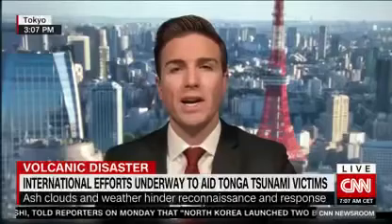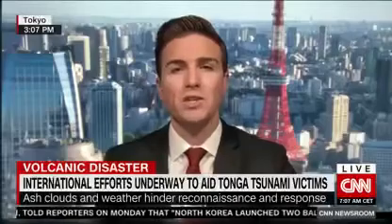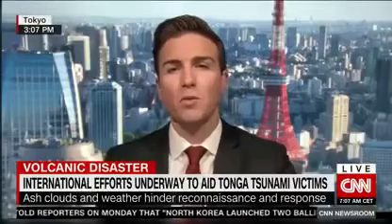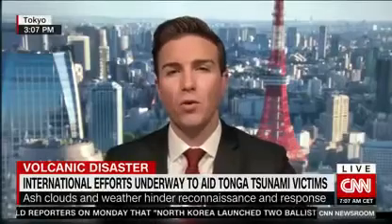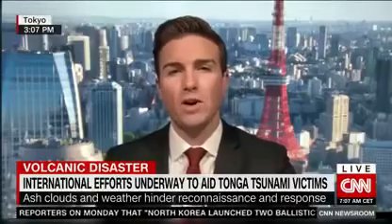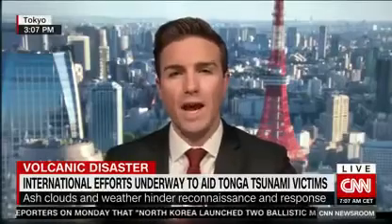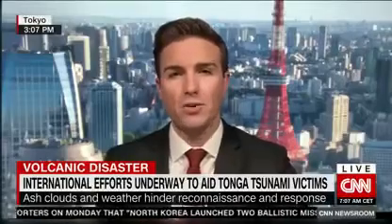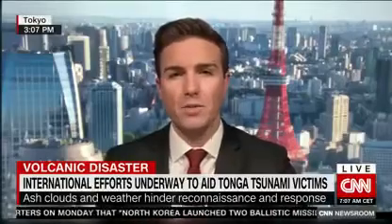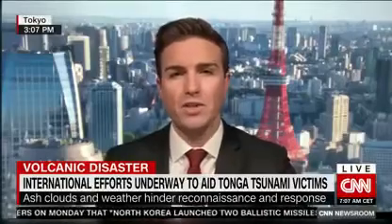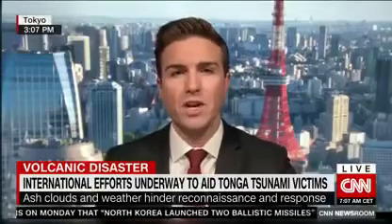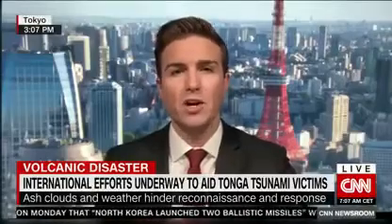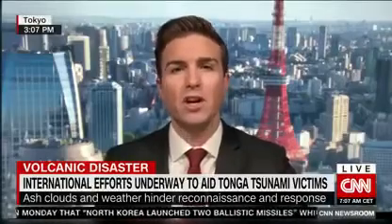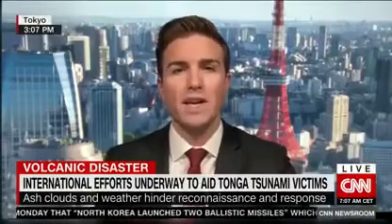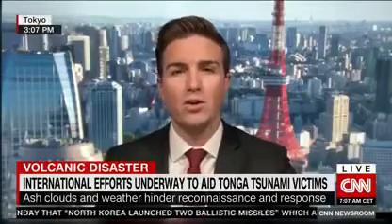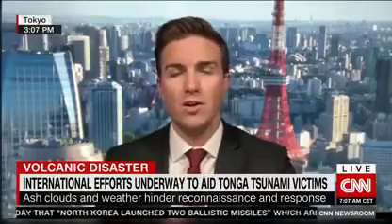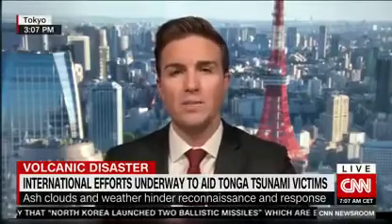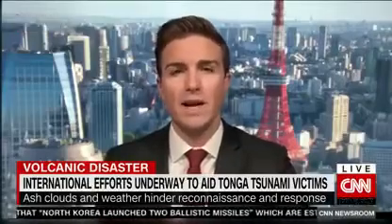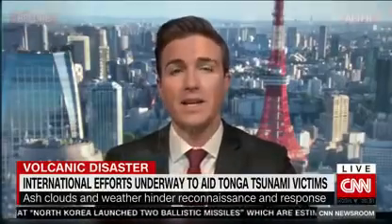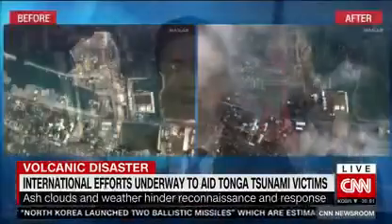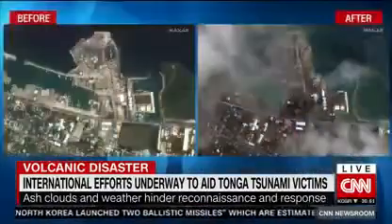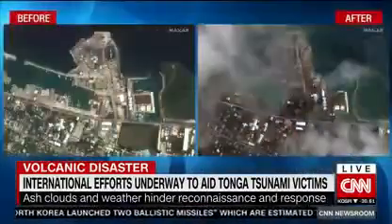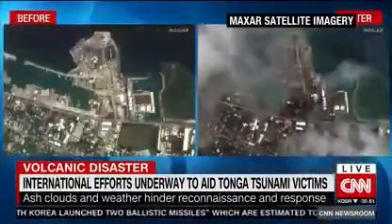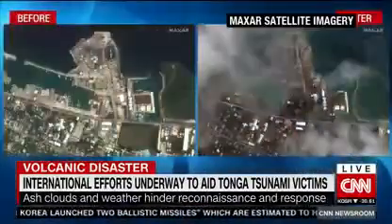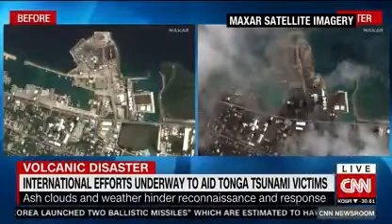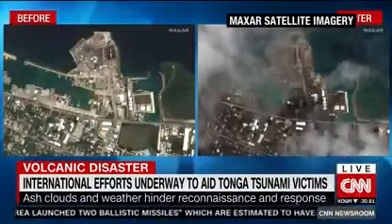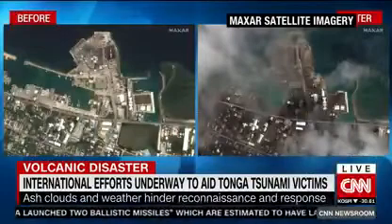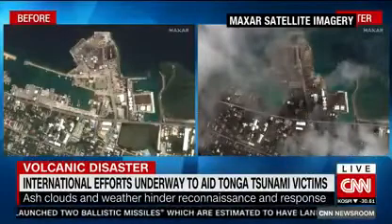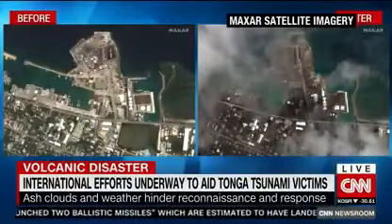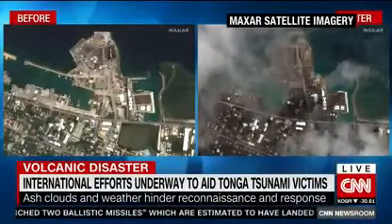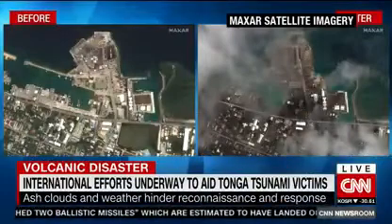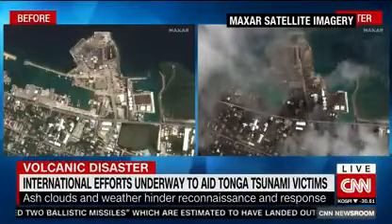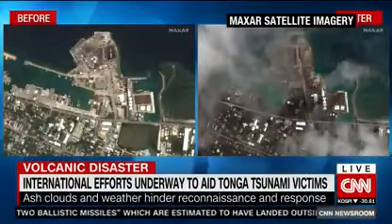Check out these before and after images looking down on Tonga's main island. Everything is seemingly covered in ash.